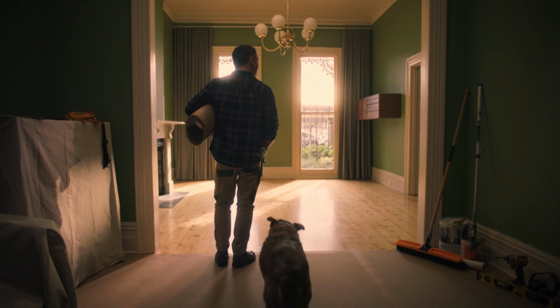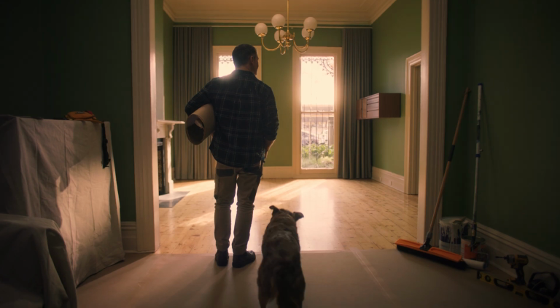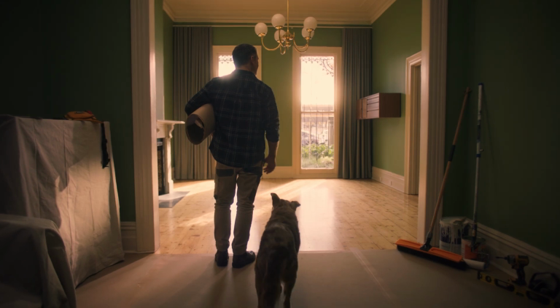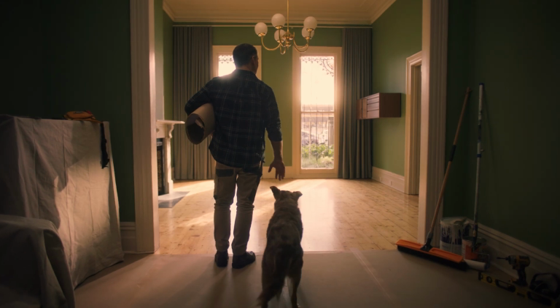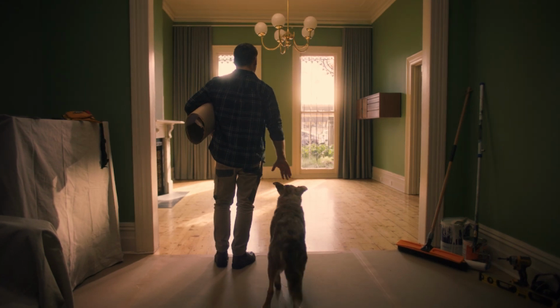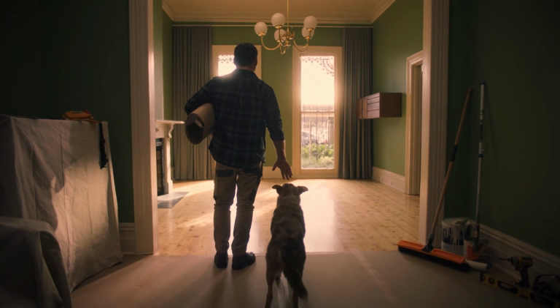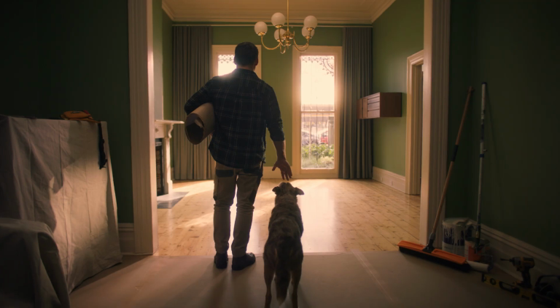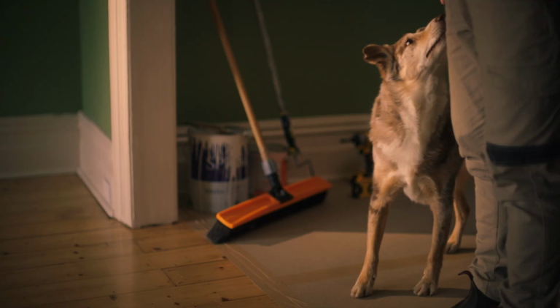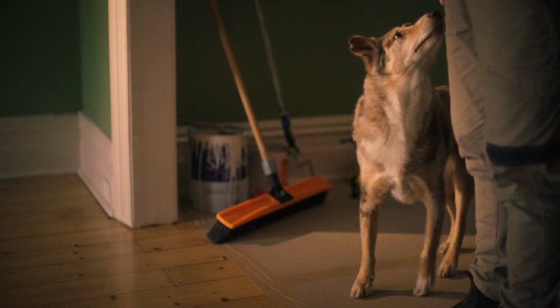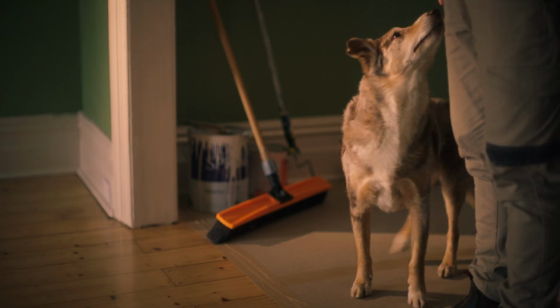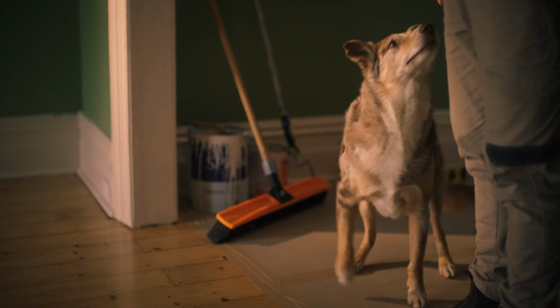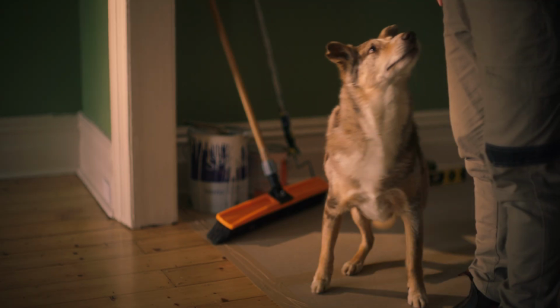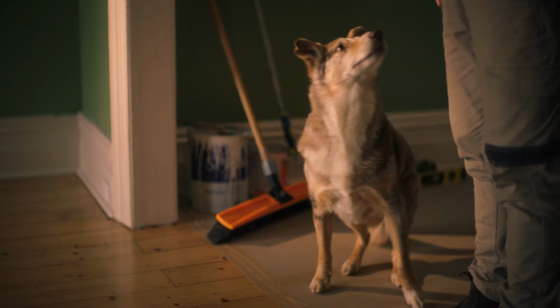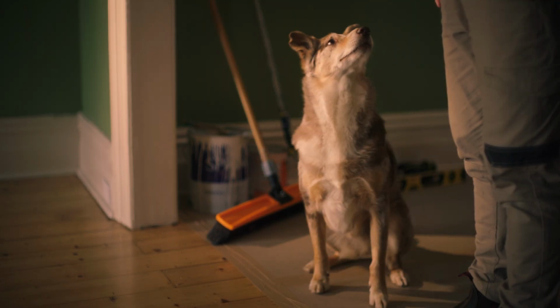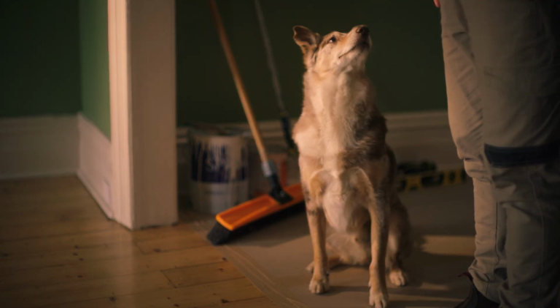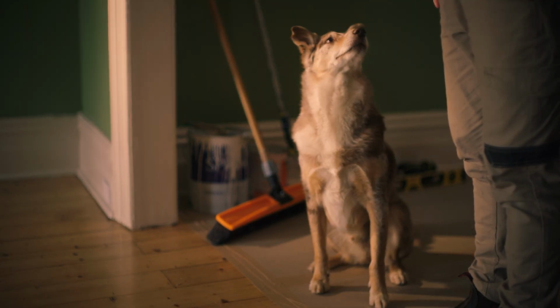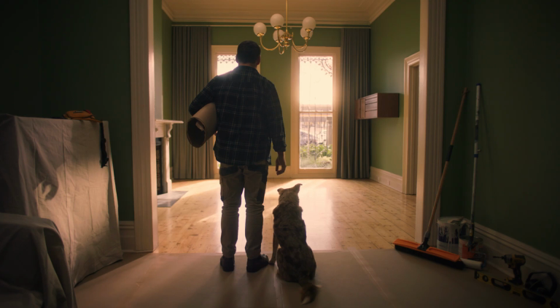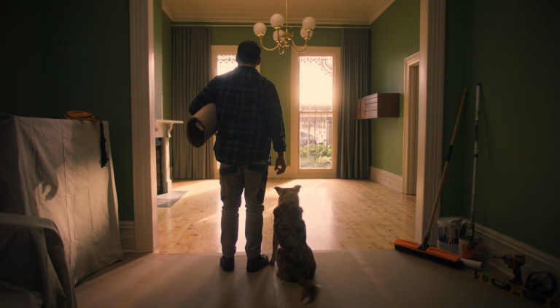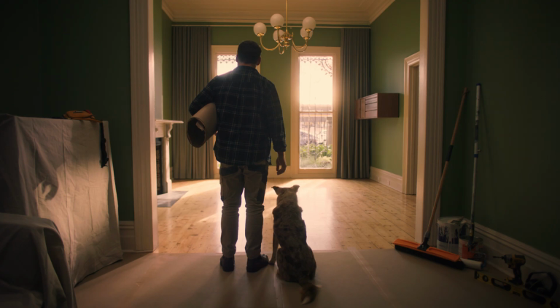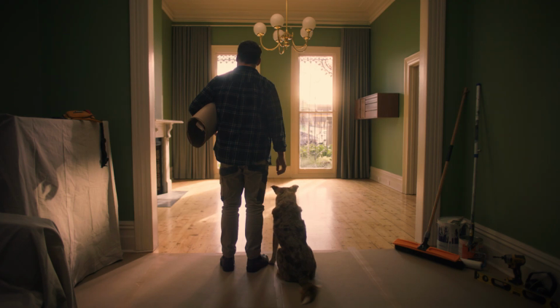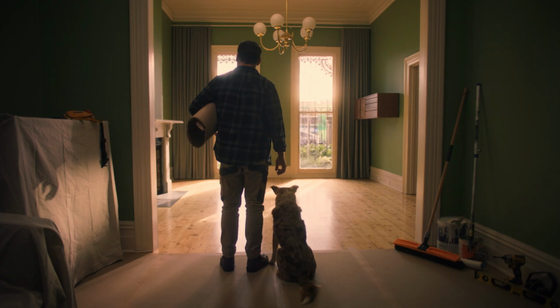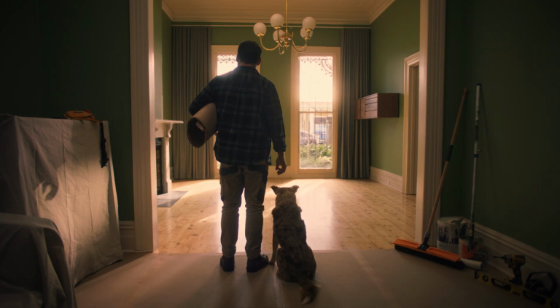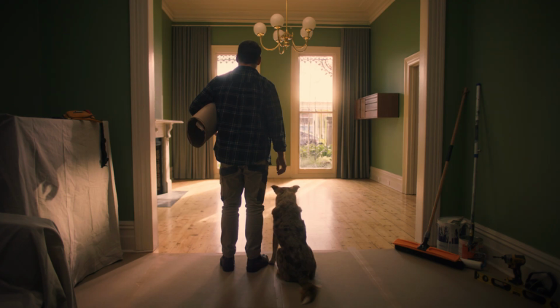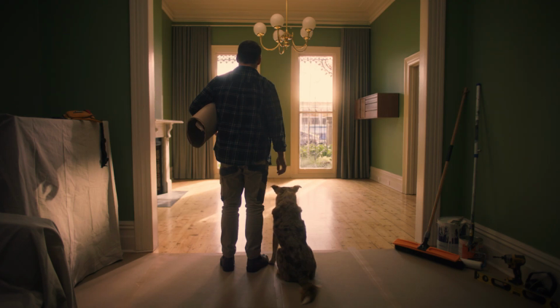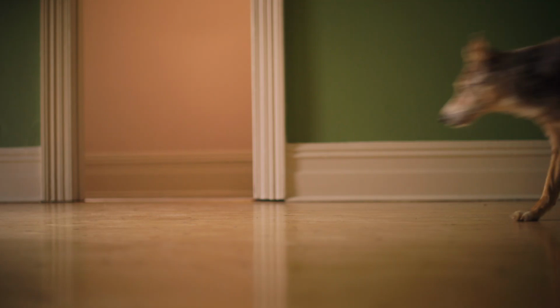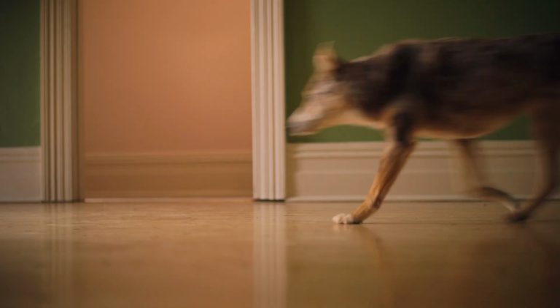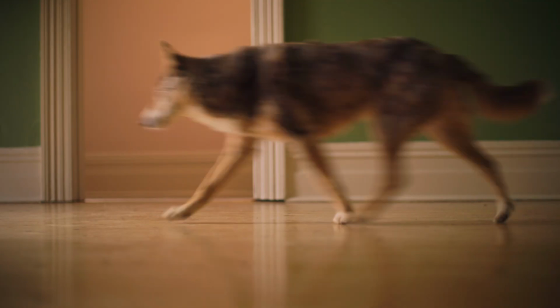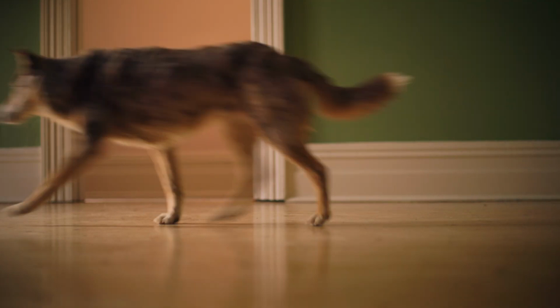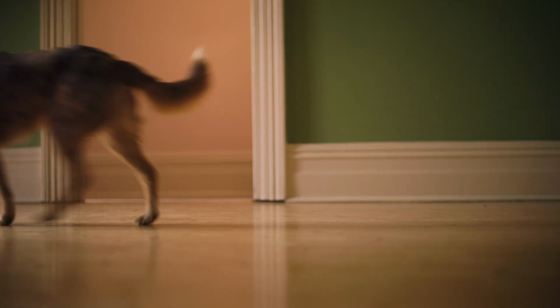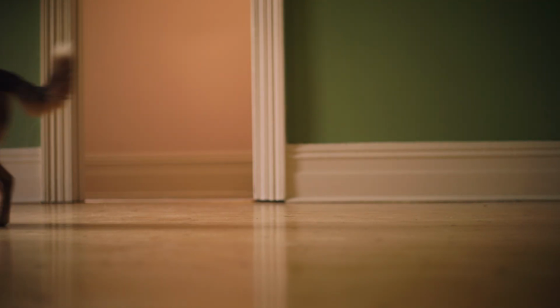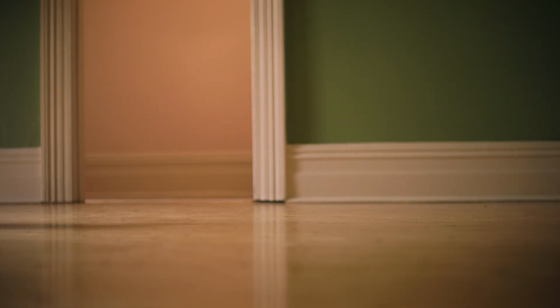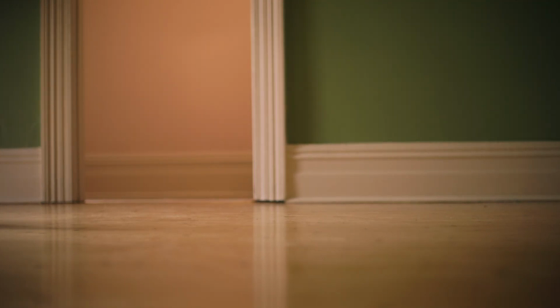Time for the big reveal. Stay. Good boy. Woof! Good thing Tread's got you covered.